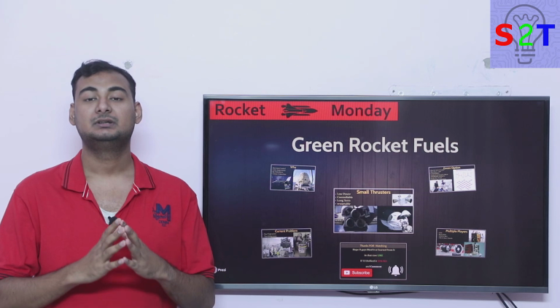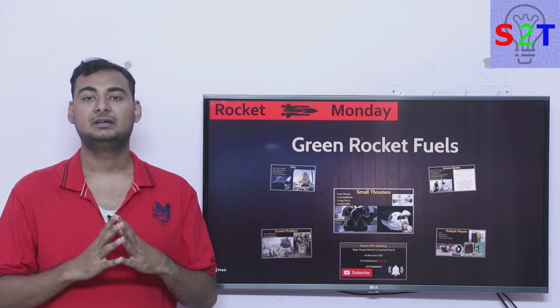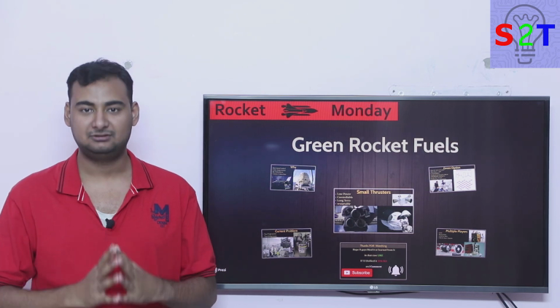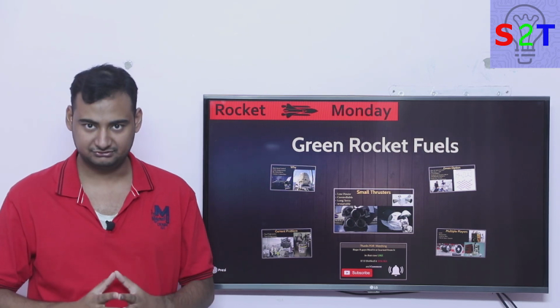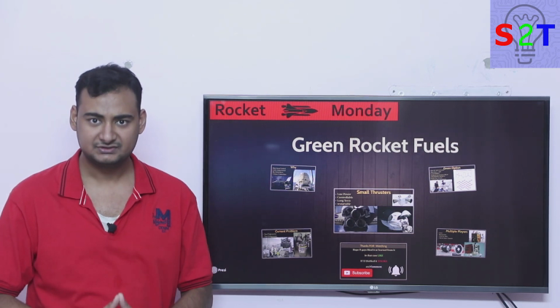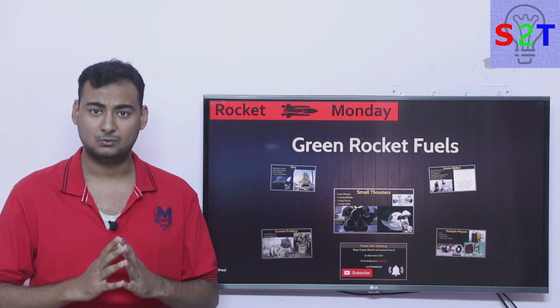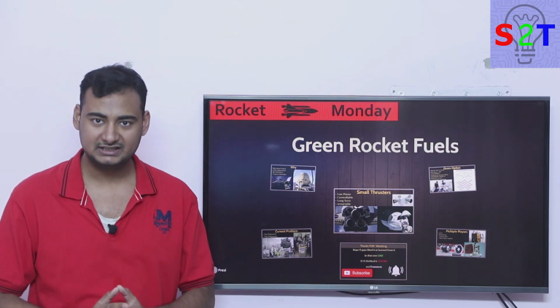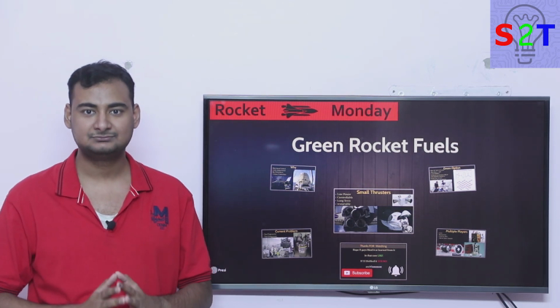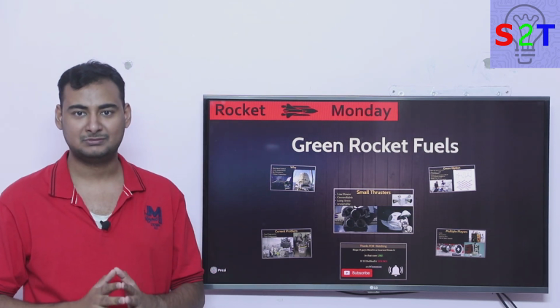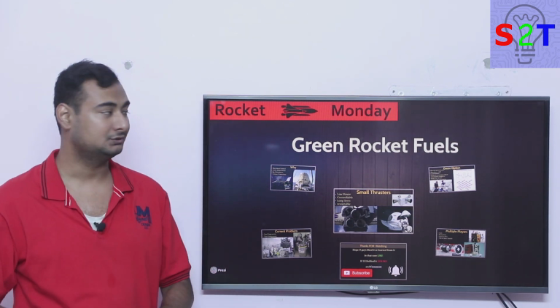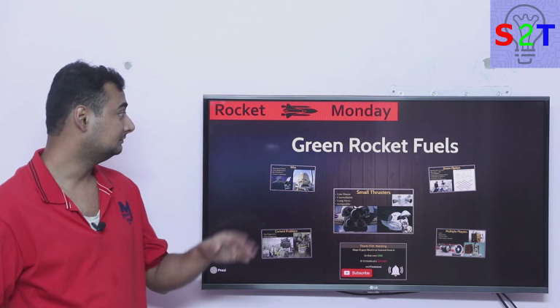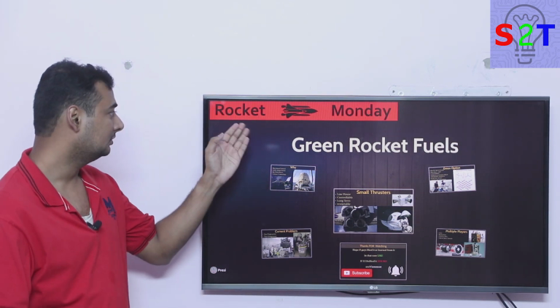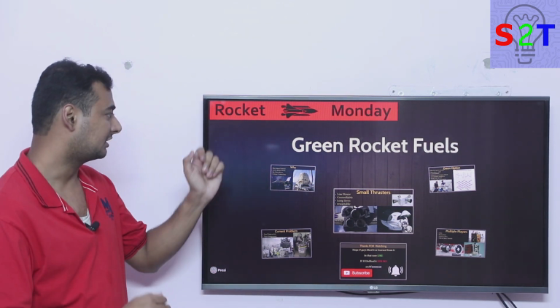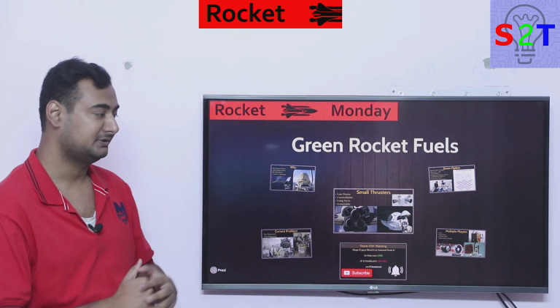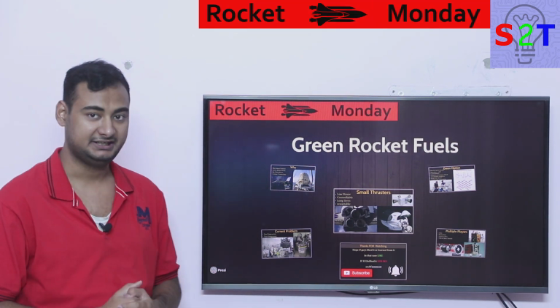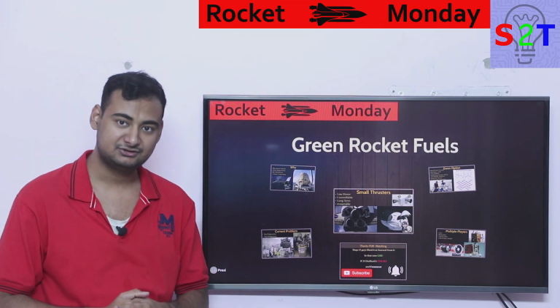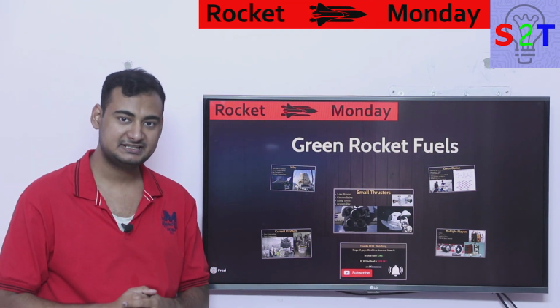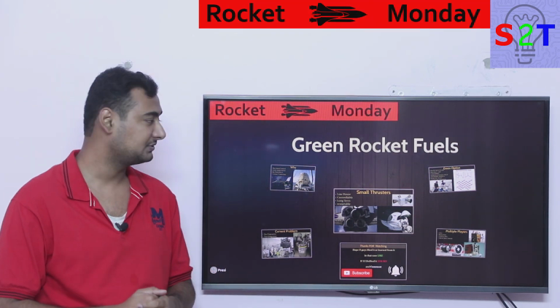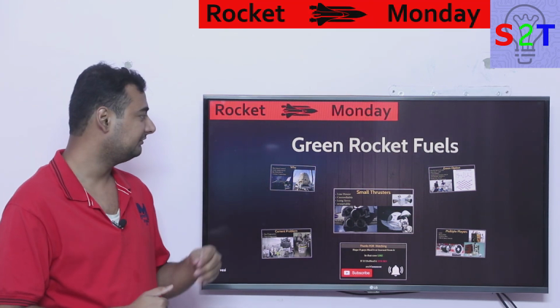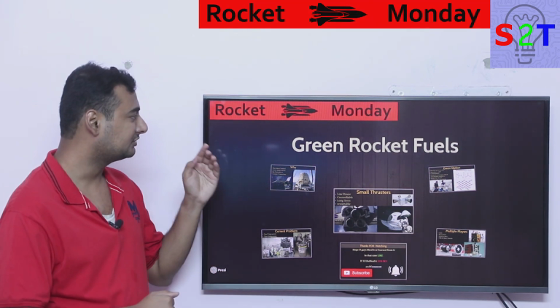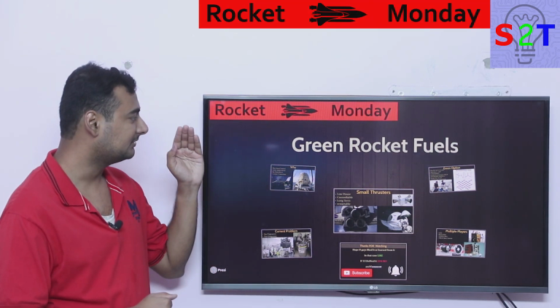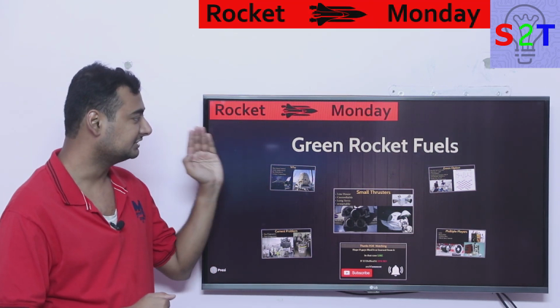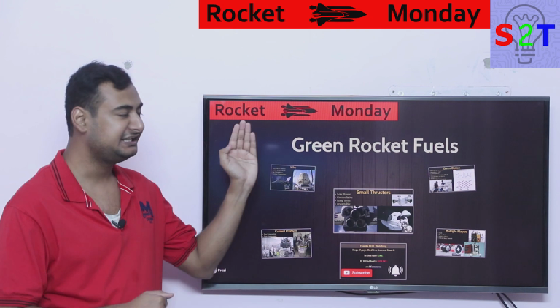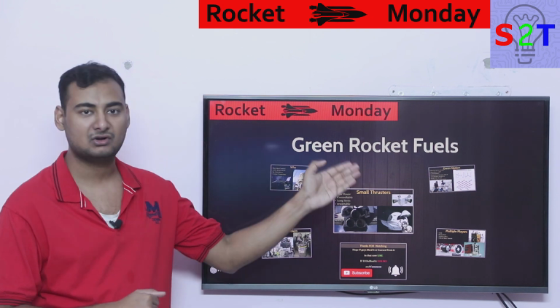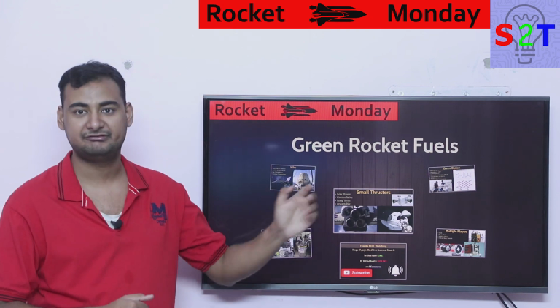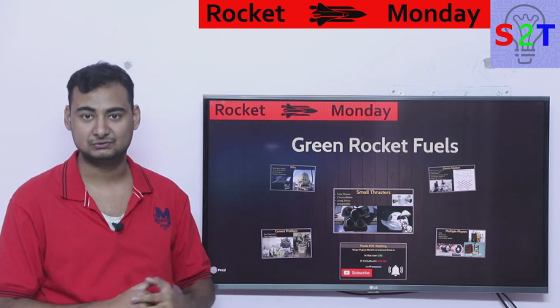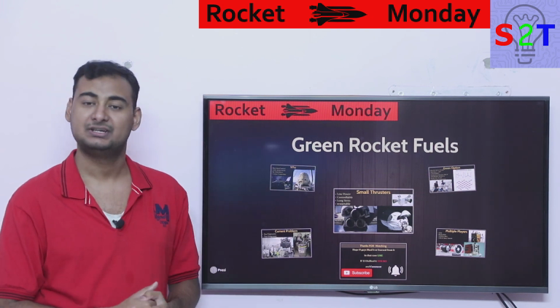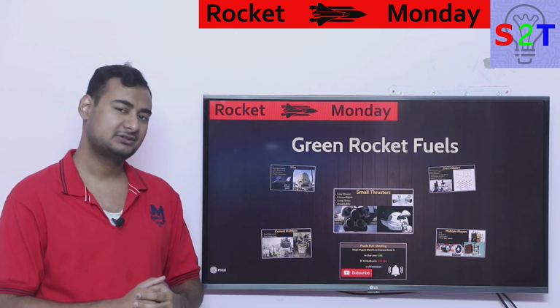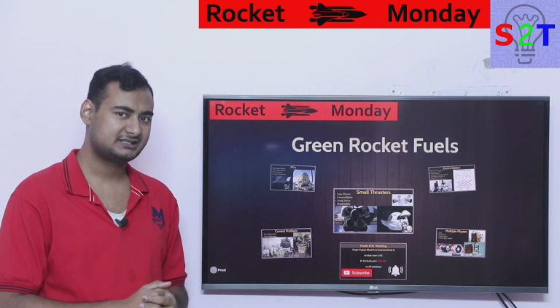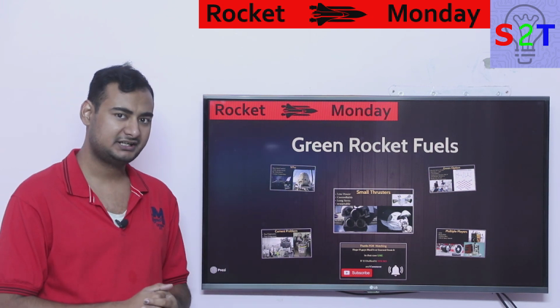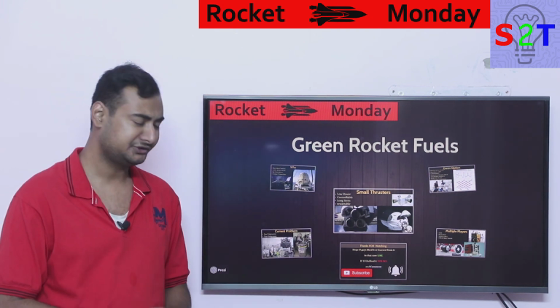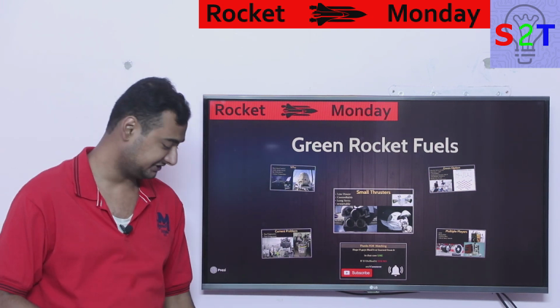Hello YouTube viewers, welcome to my show Rocket Monday. In today's episode we're going to talk about green rocket fuels. So let's dive right into it.